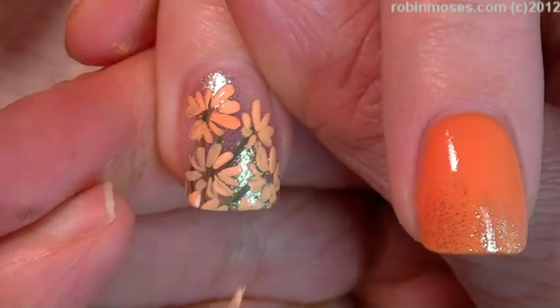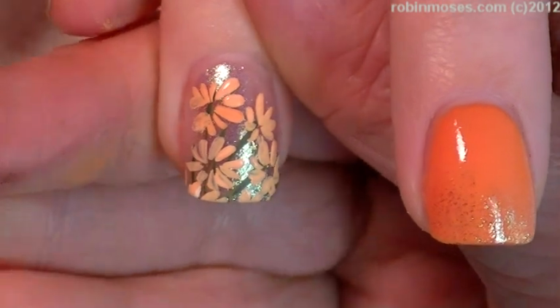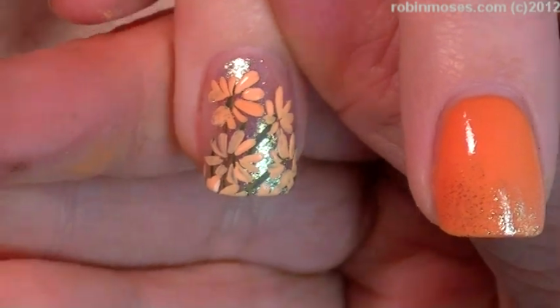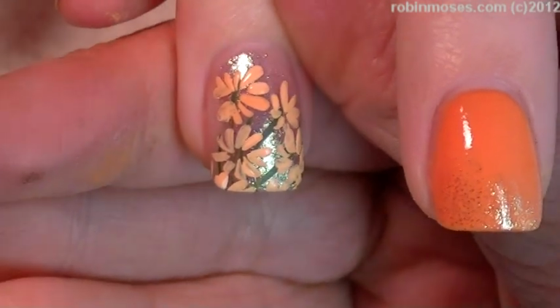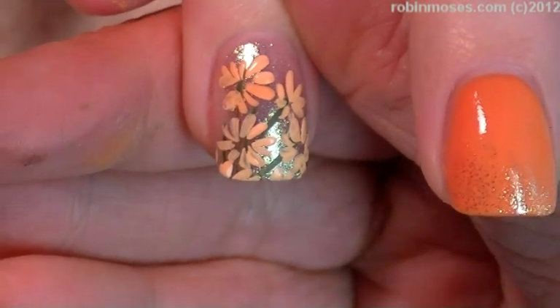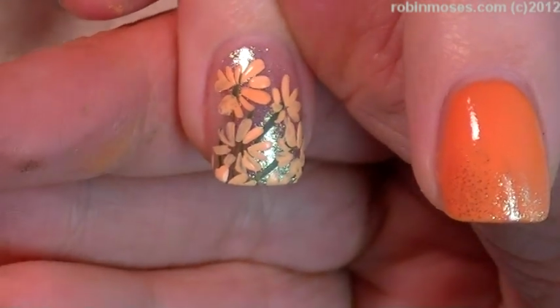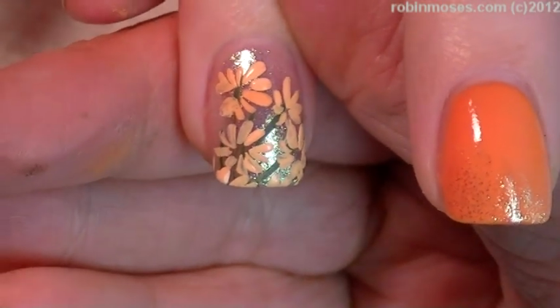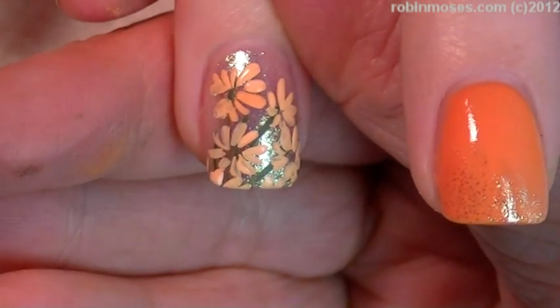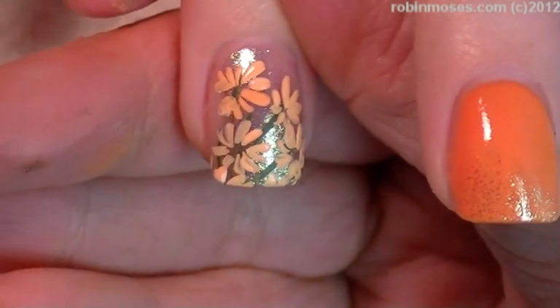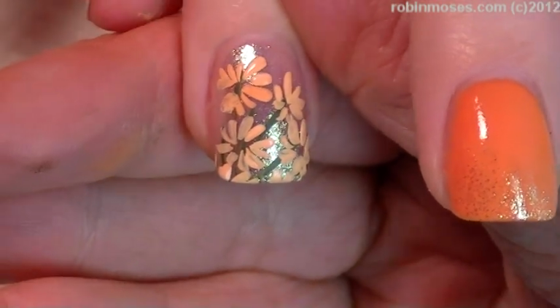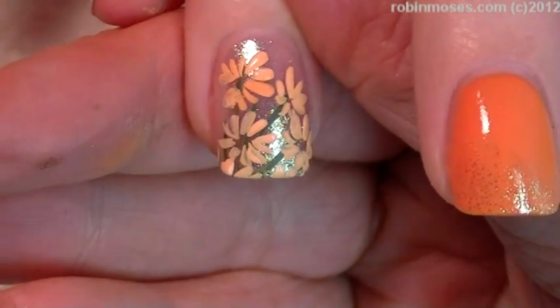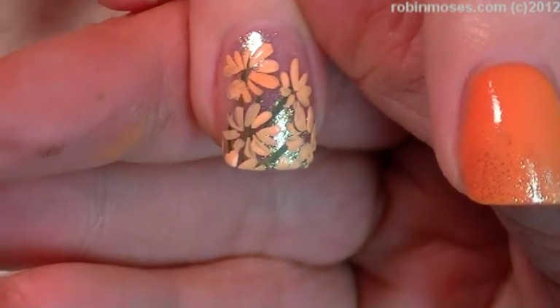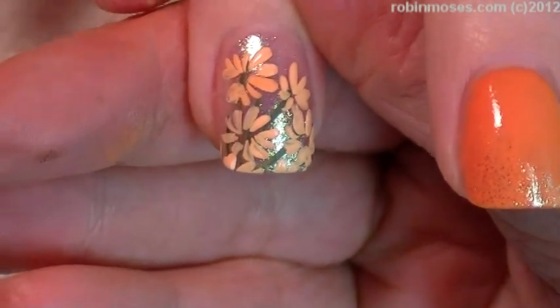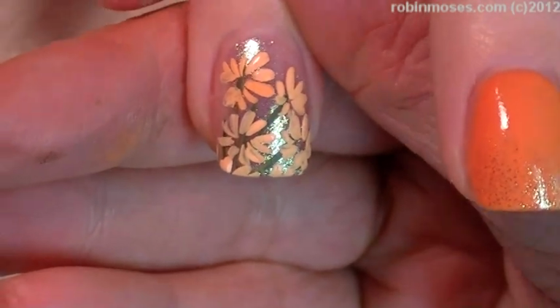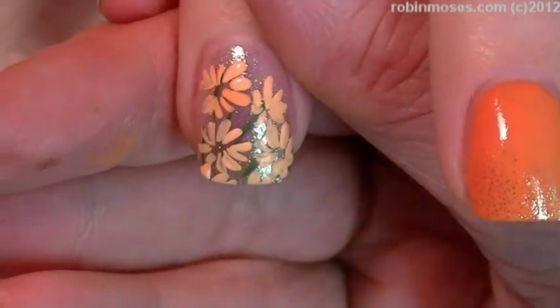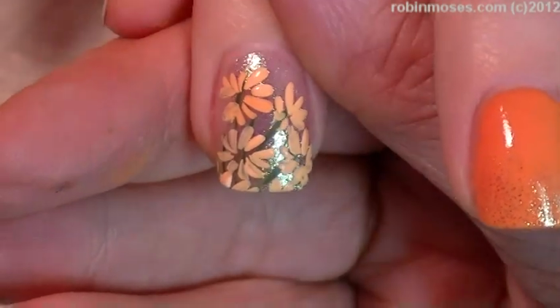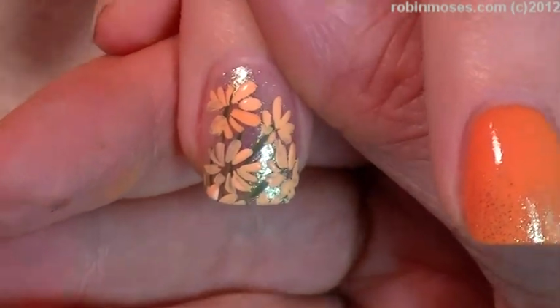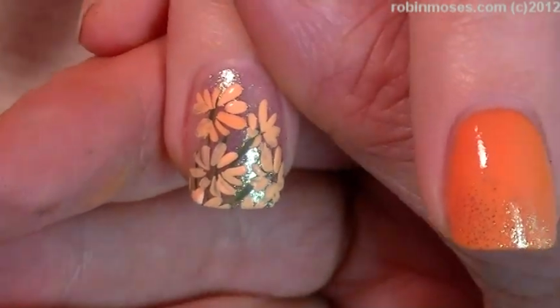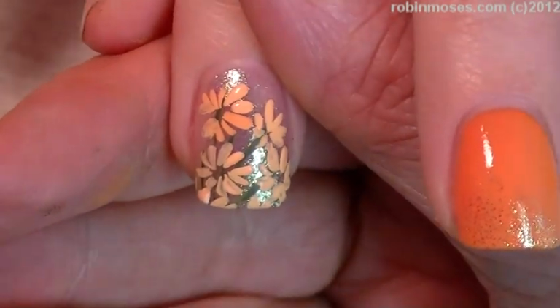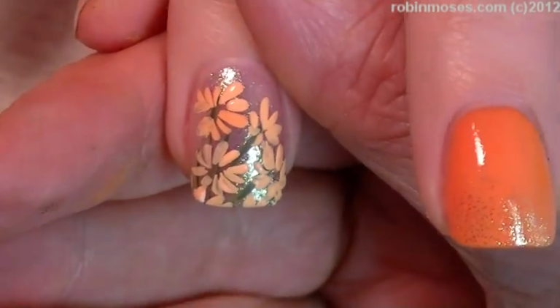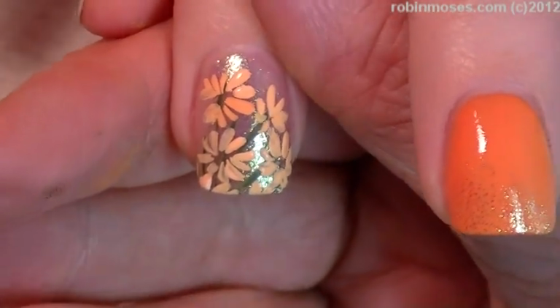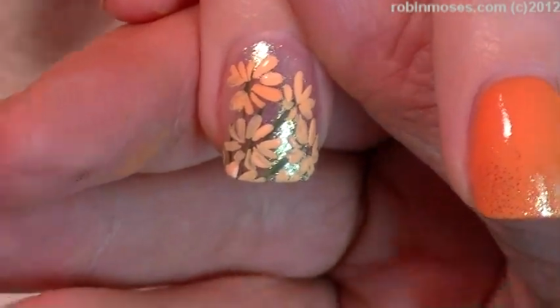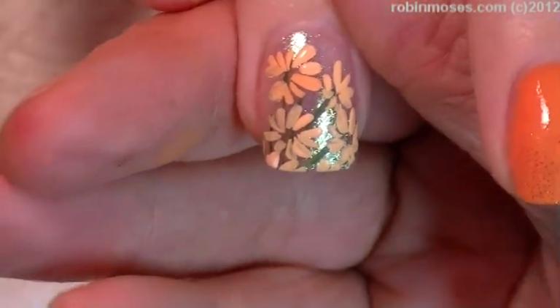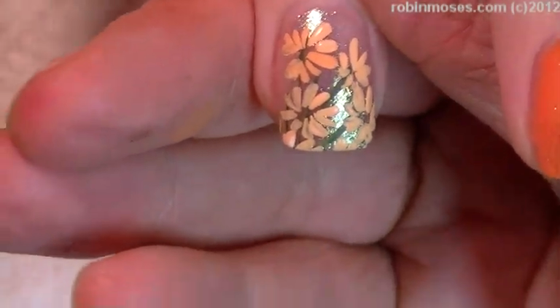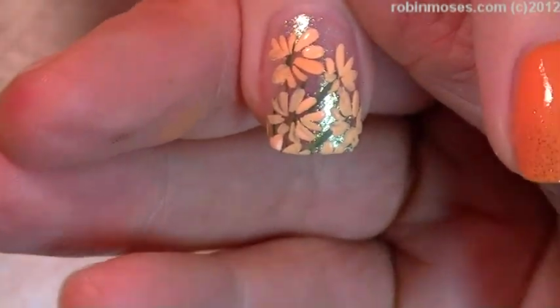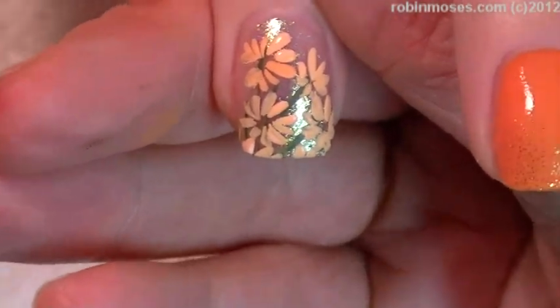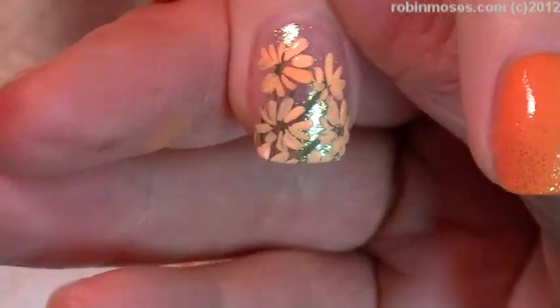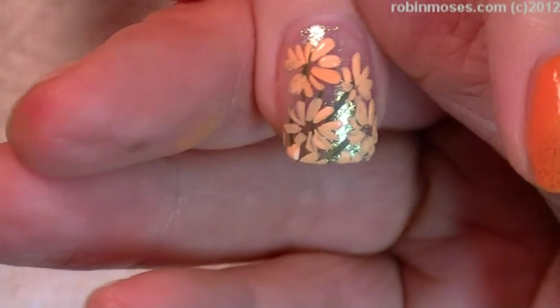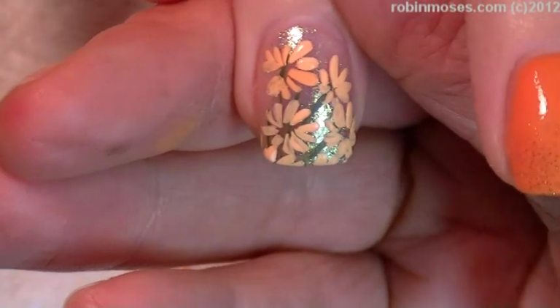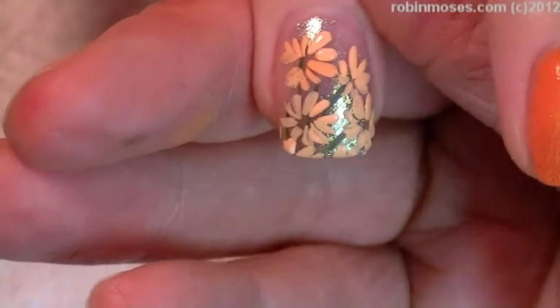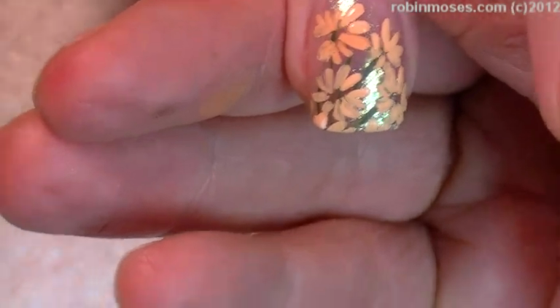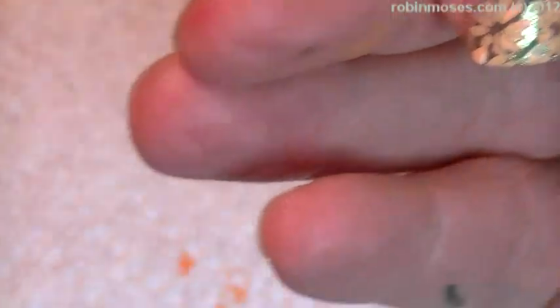I got the inspiration from a magazine, and of course I've done it a million times but every time it's just a little bit different, so I'll just show you really quick.